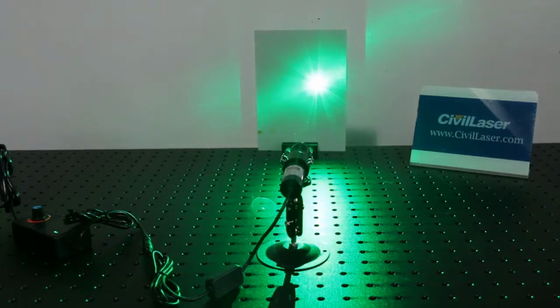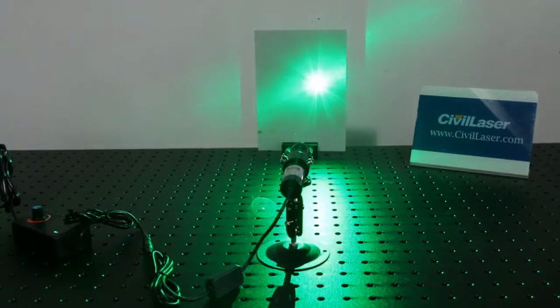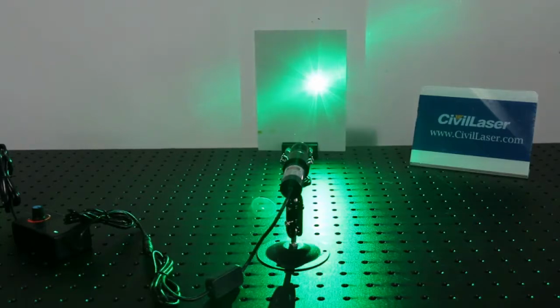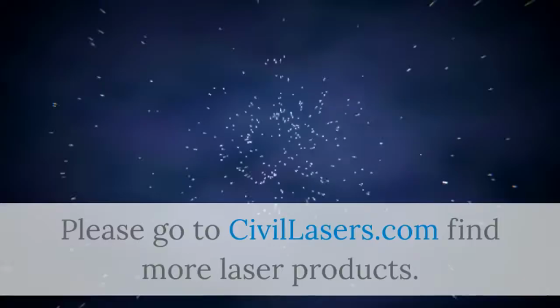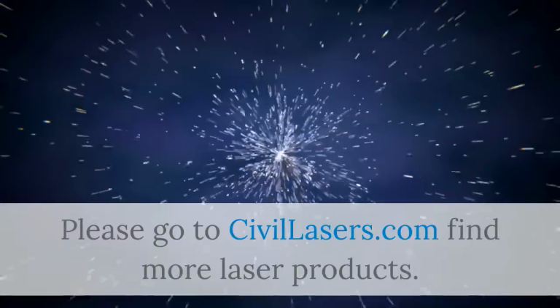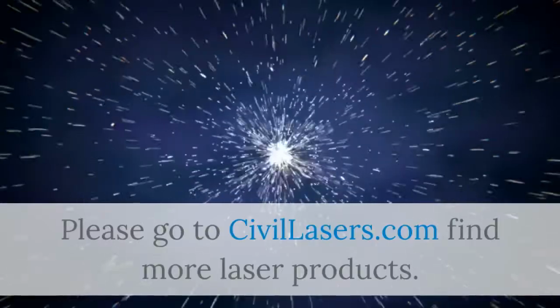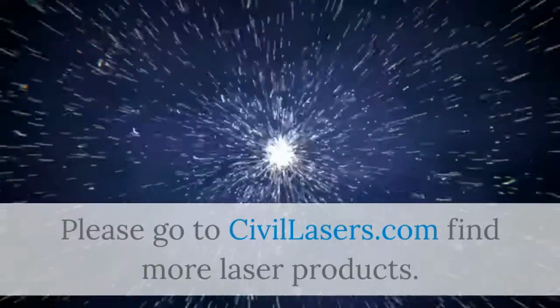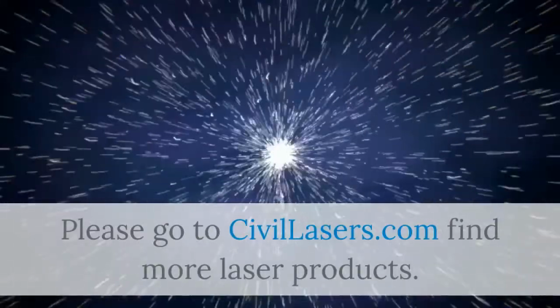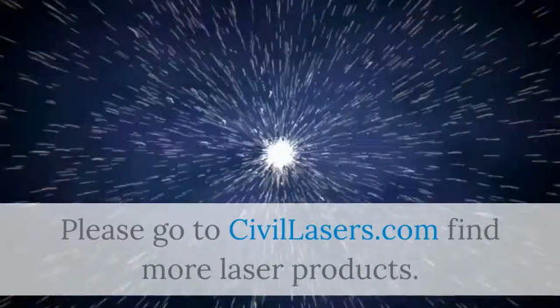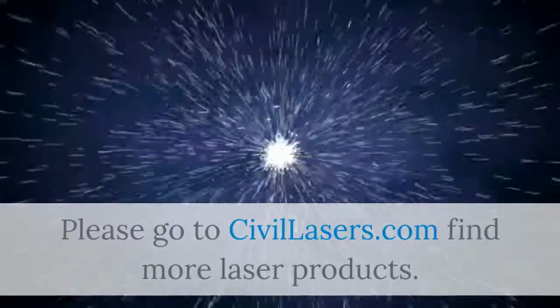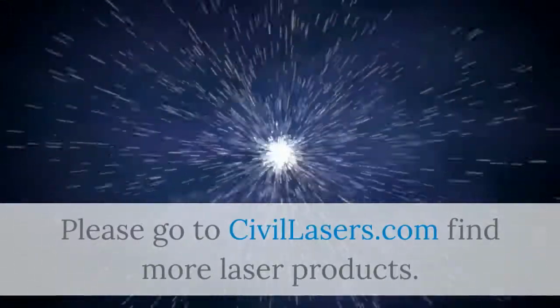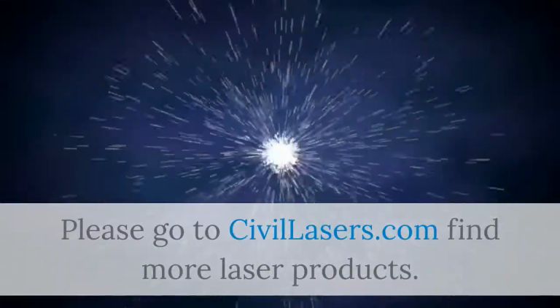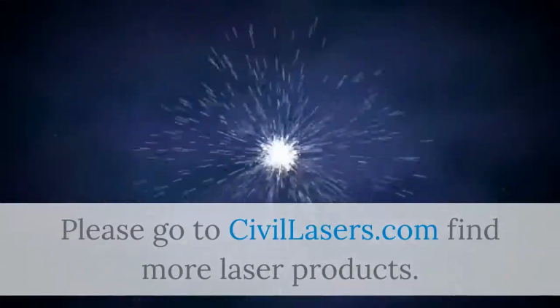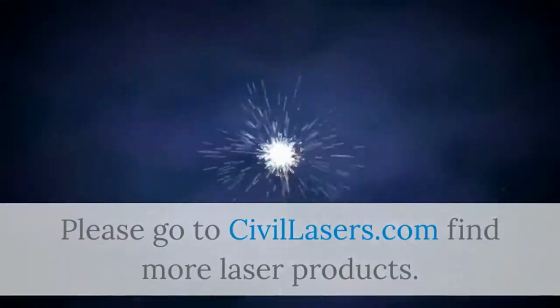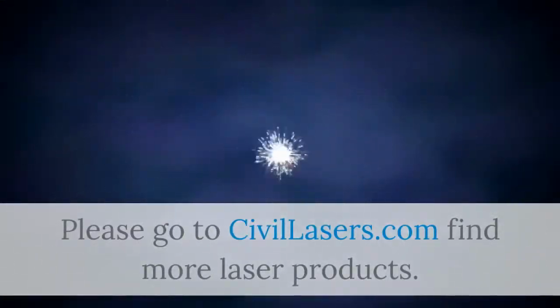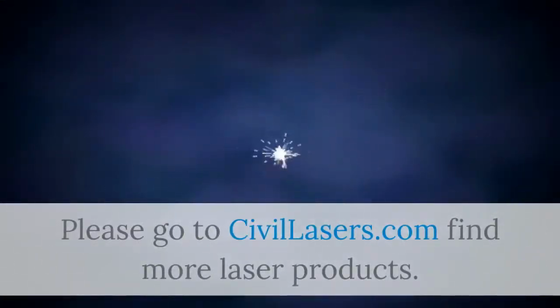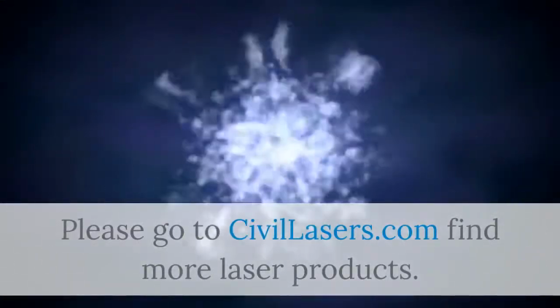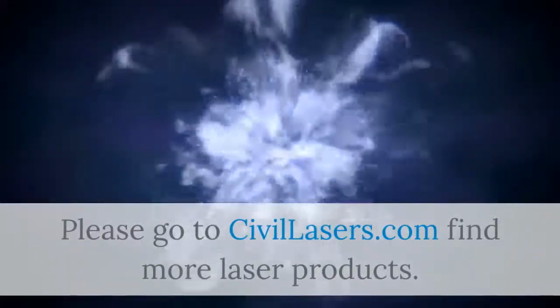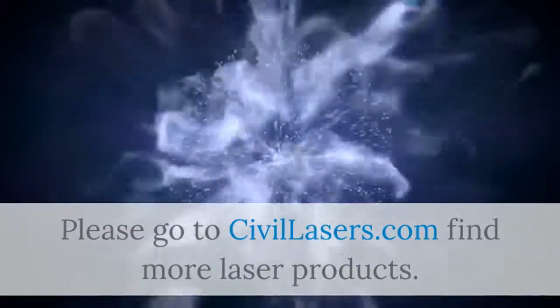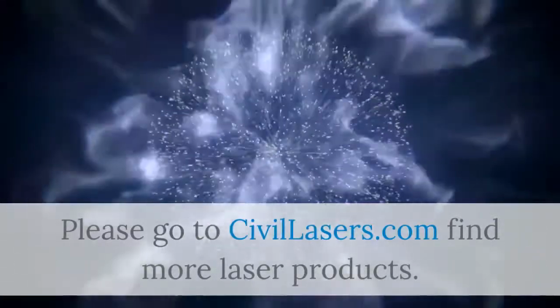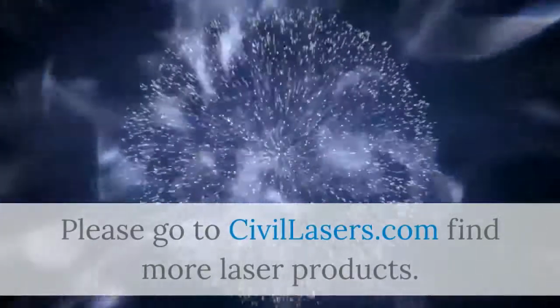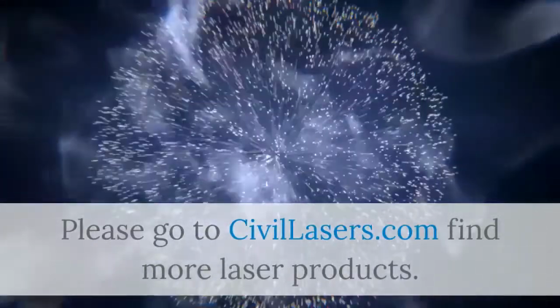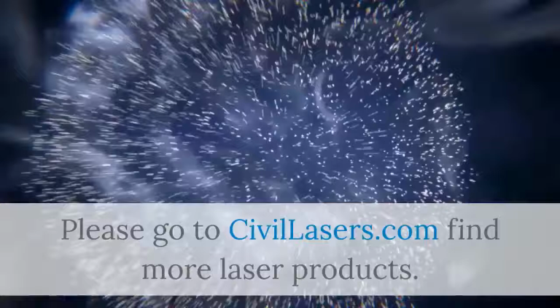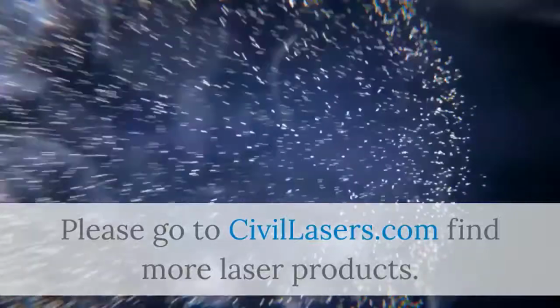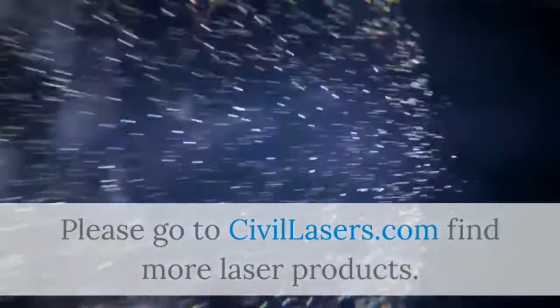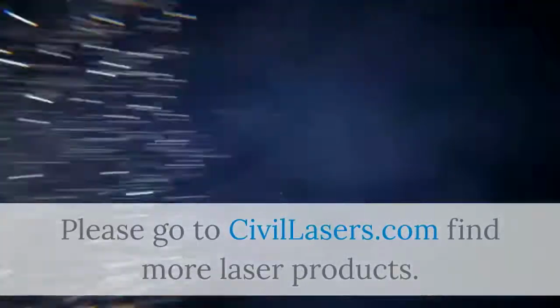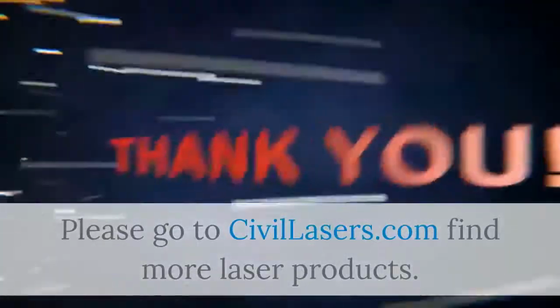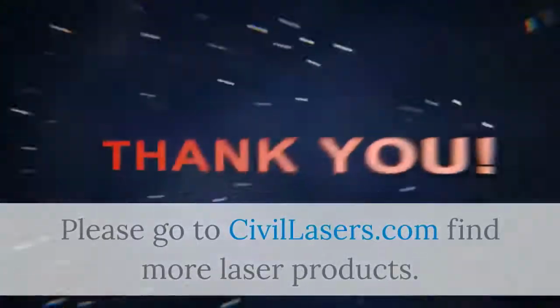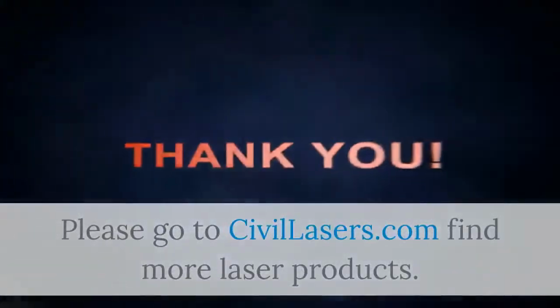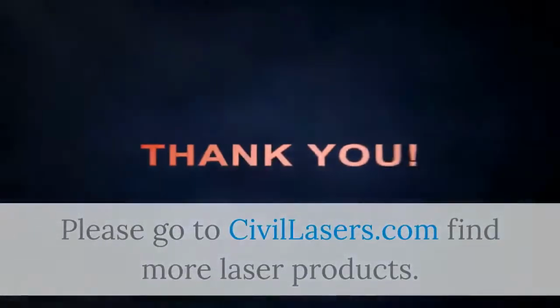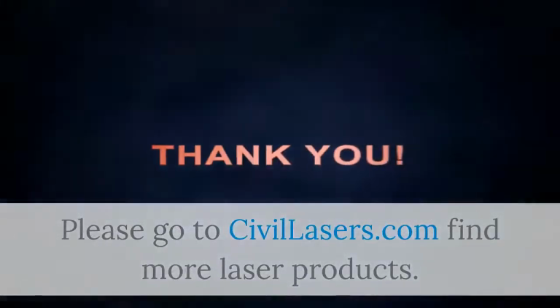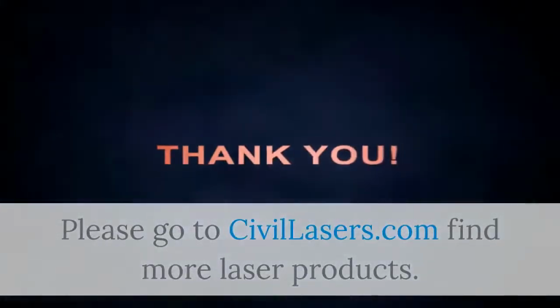Please go to SybilLasers.com to find more laser products. Sybil Laser.